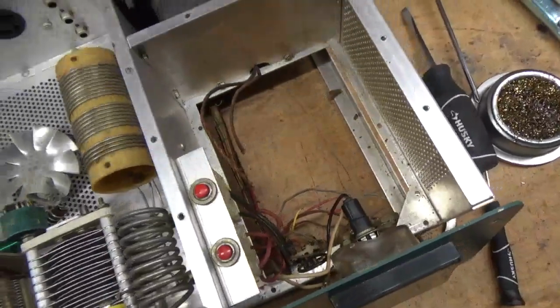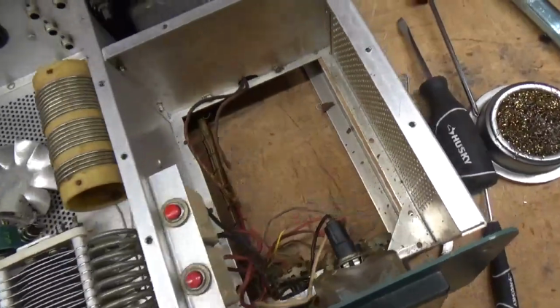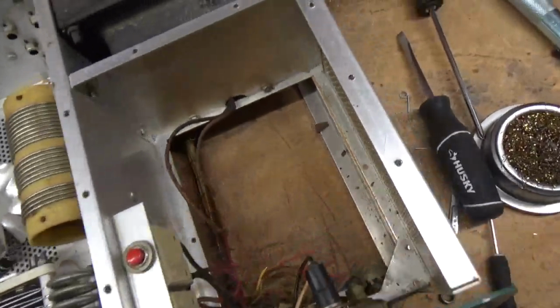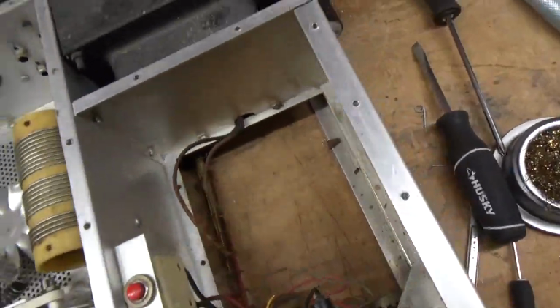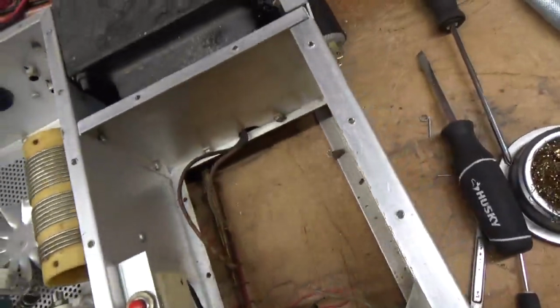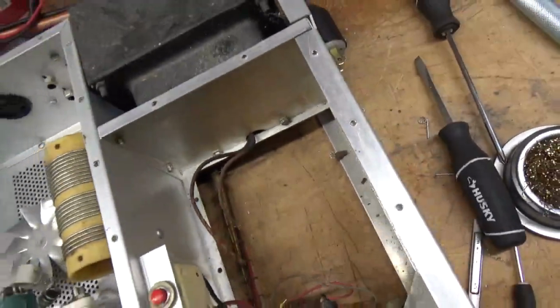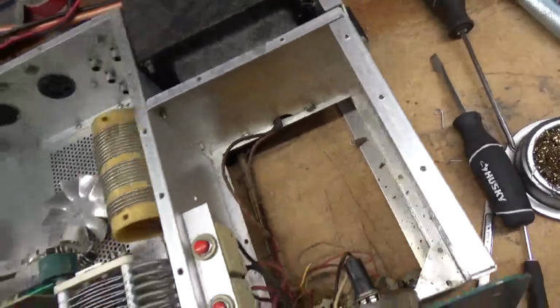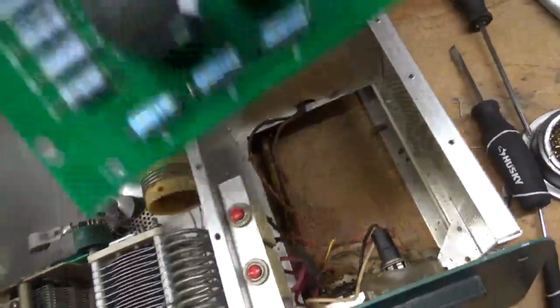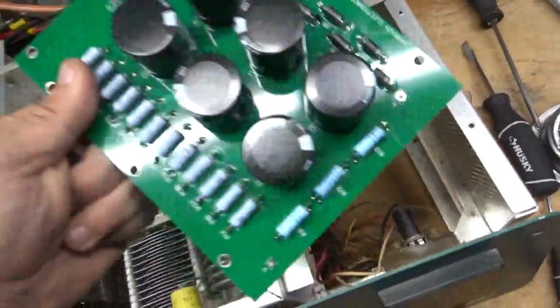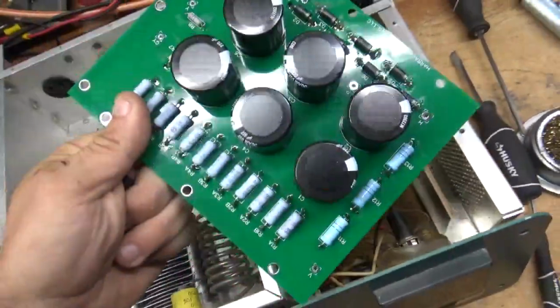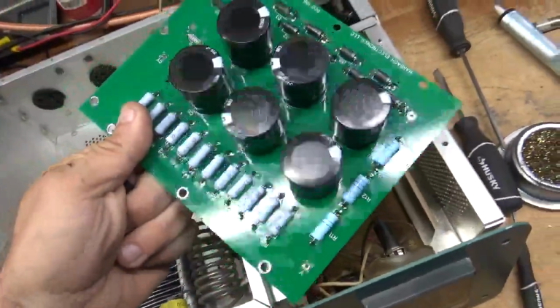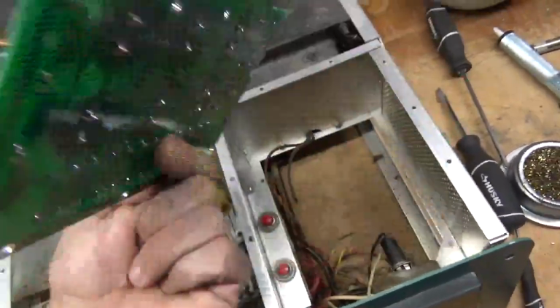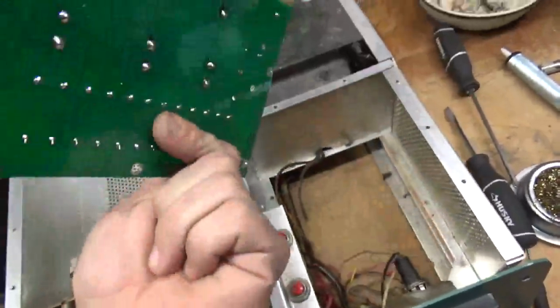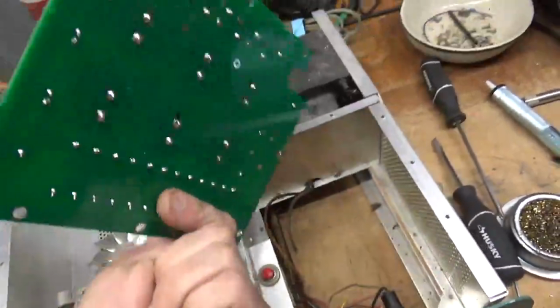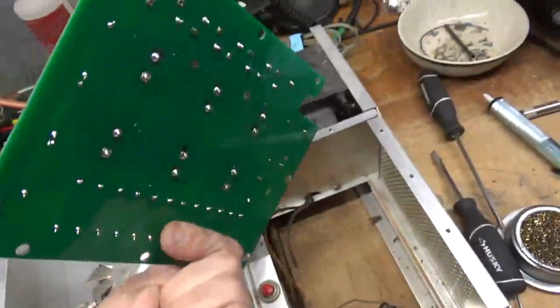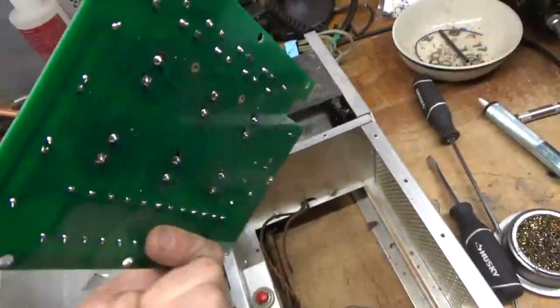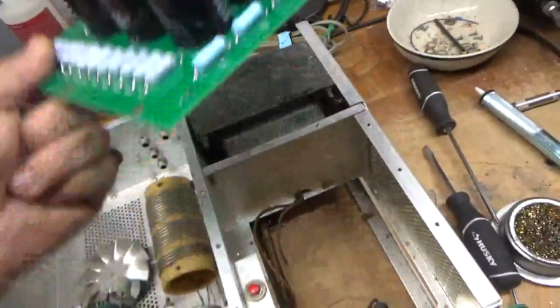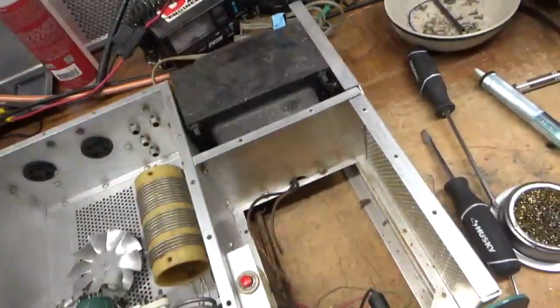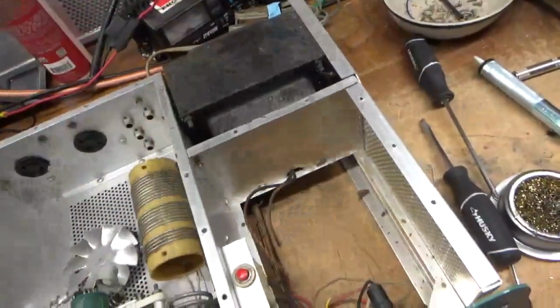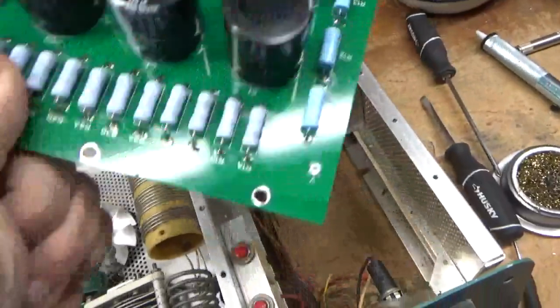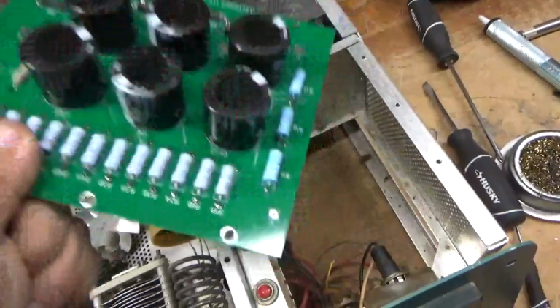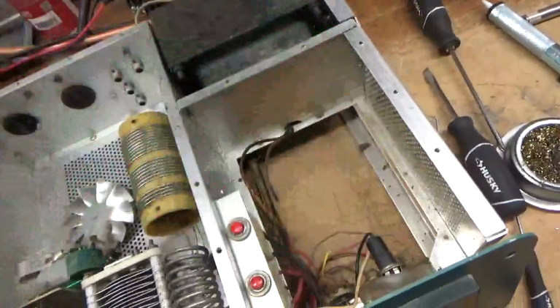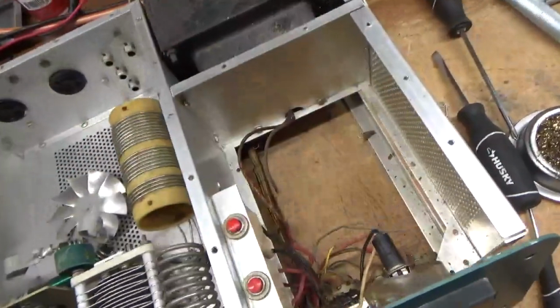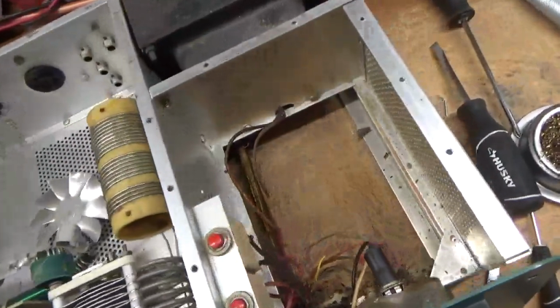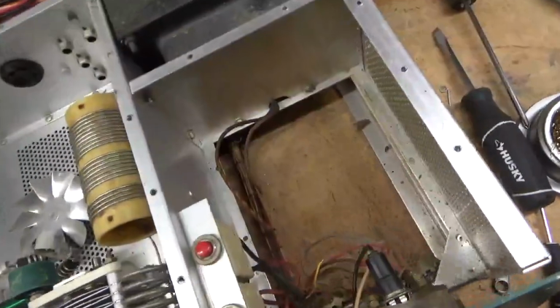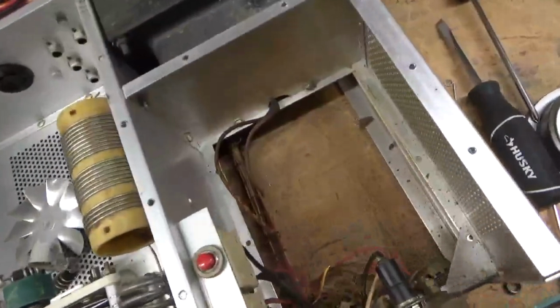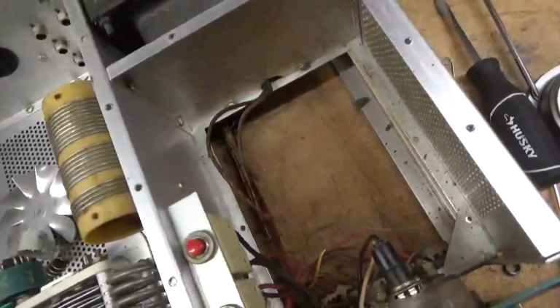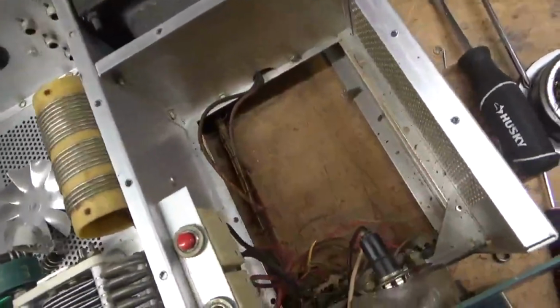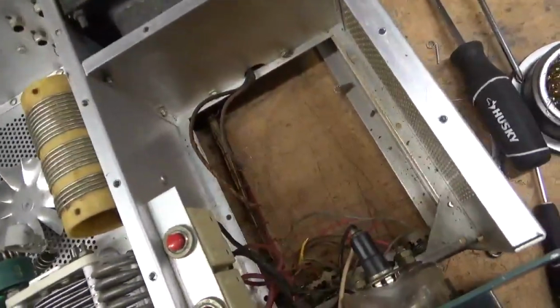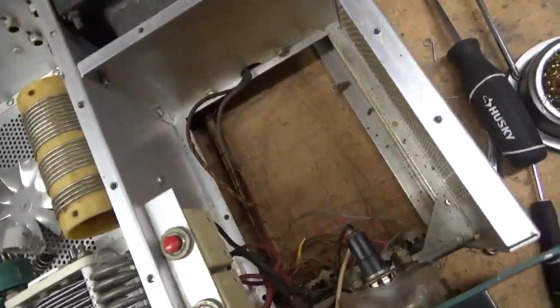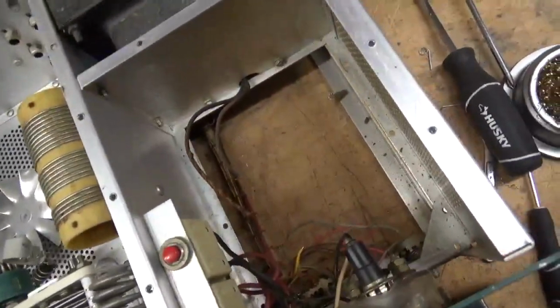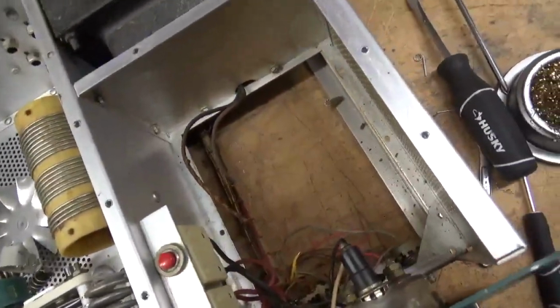Here's the completed assembly. This comes as a kit, so I have to put it together. A lot of people don't know that.